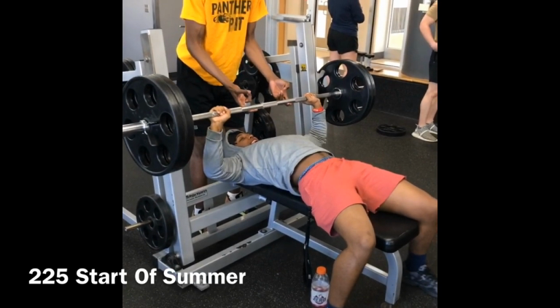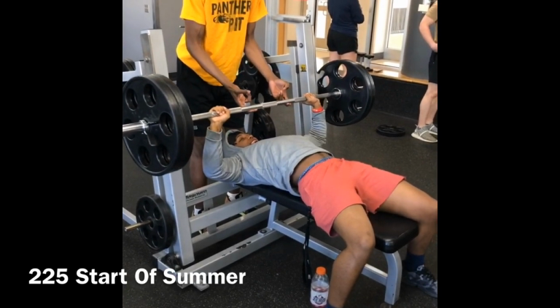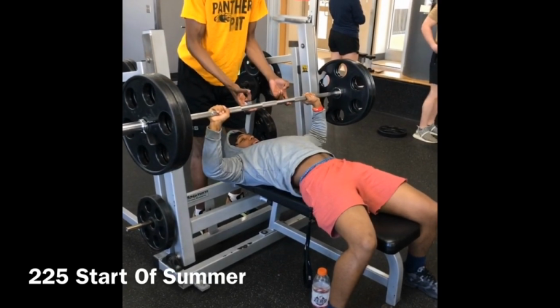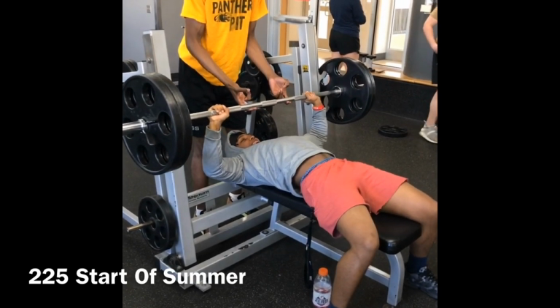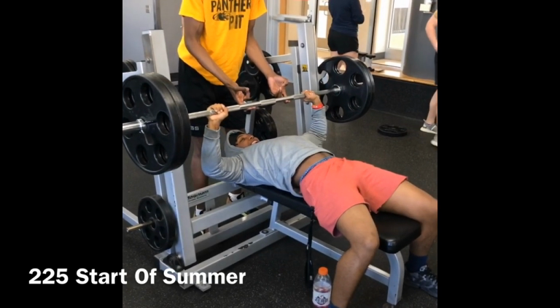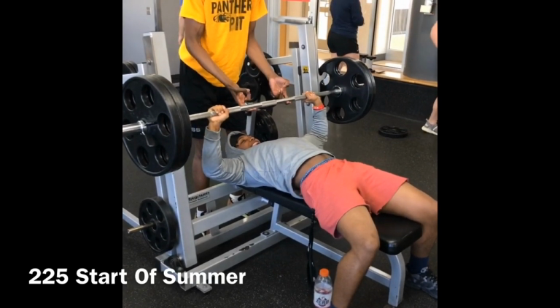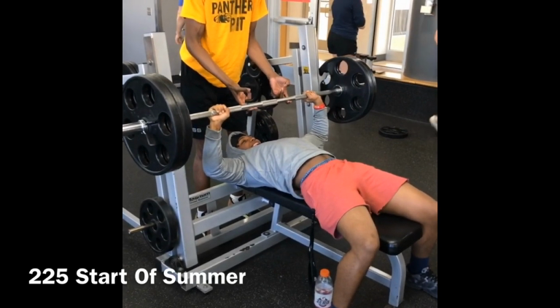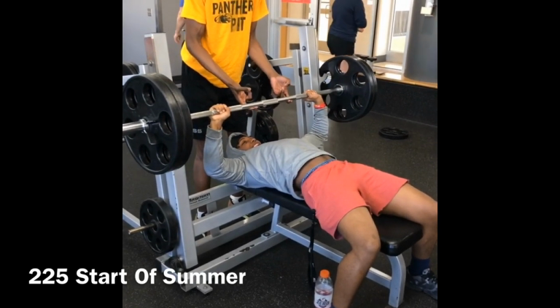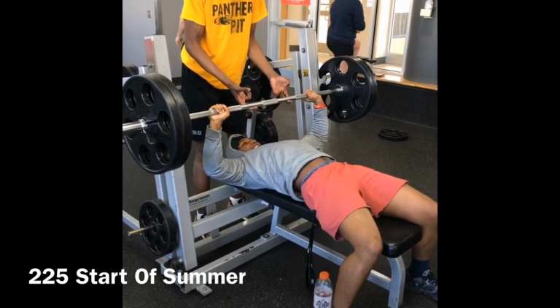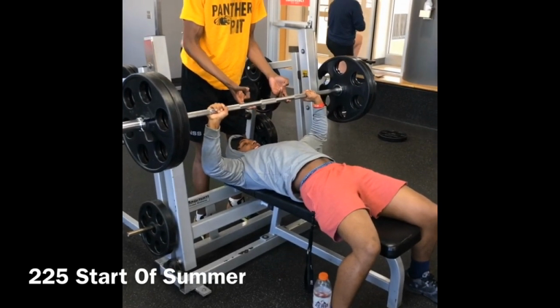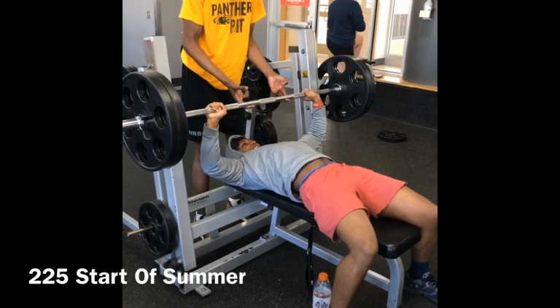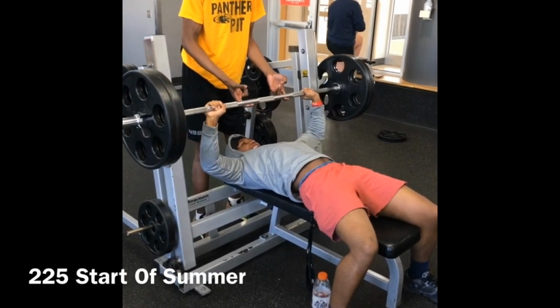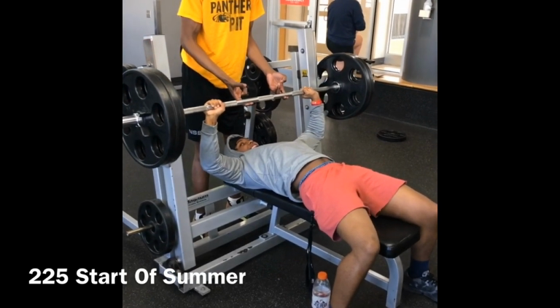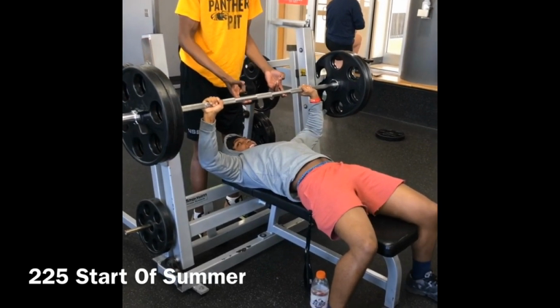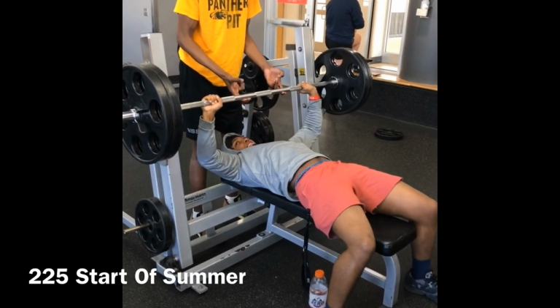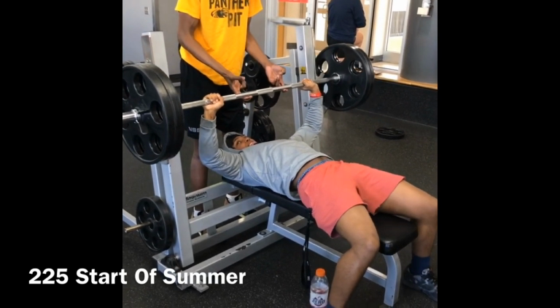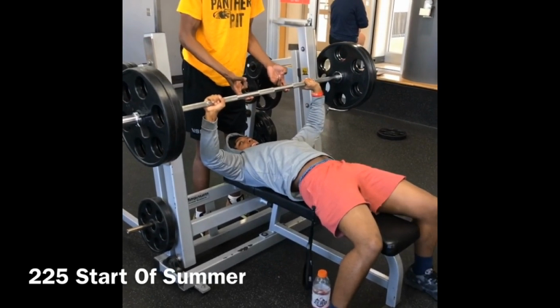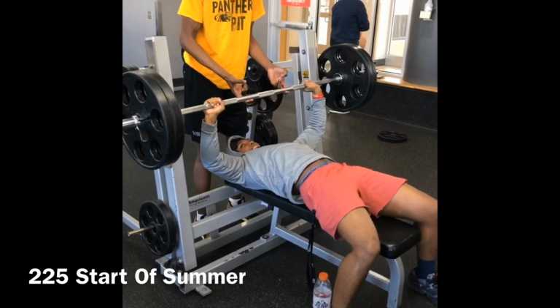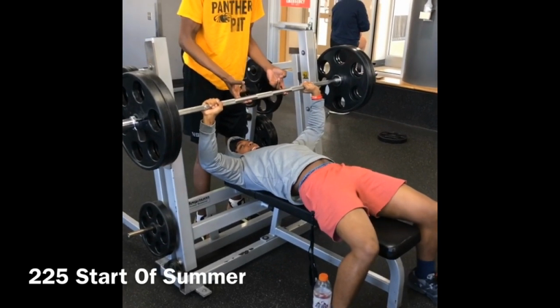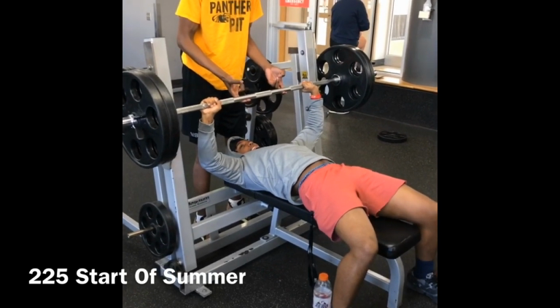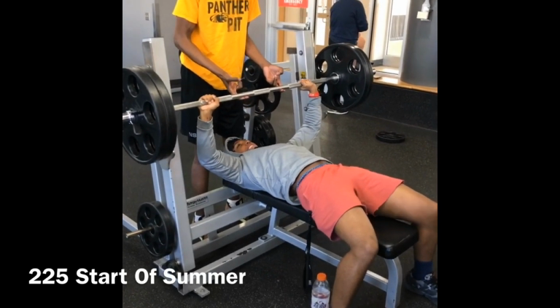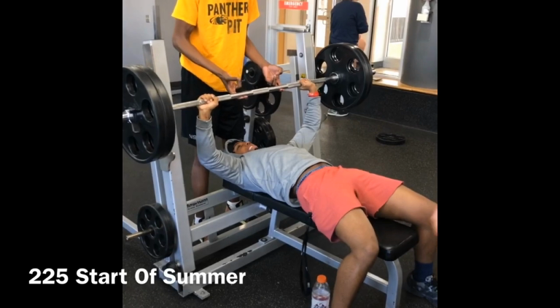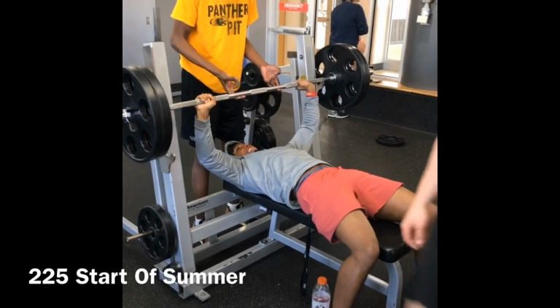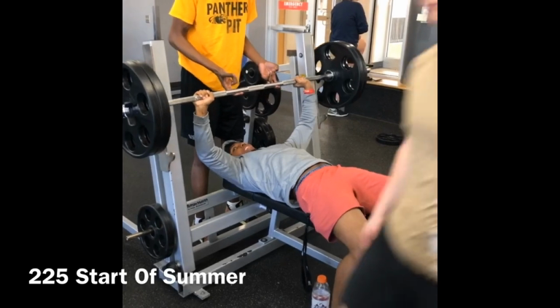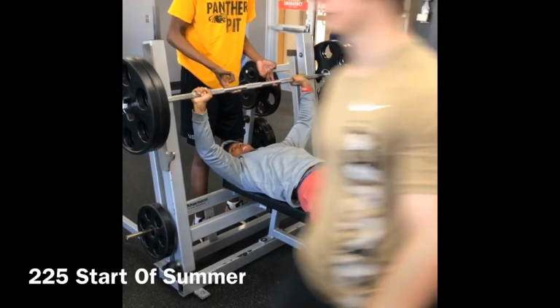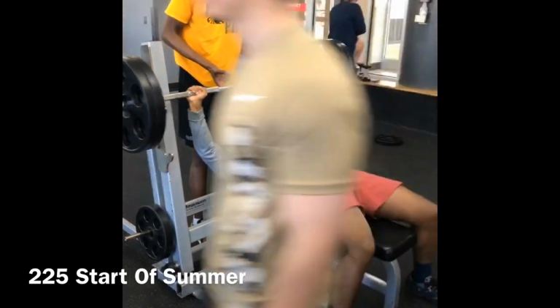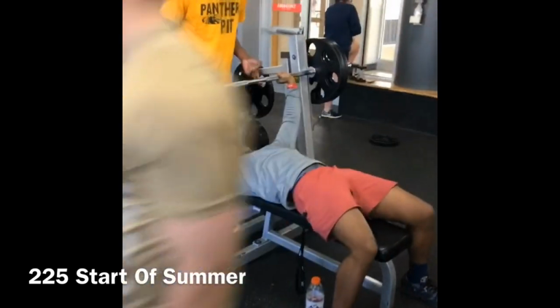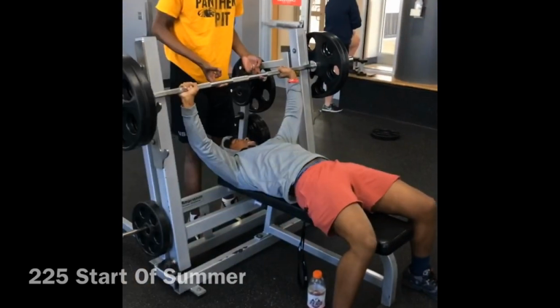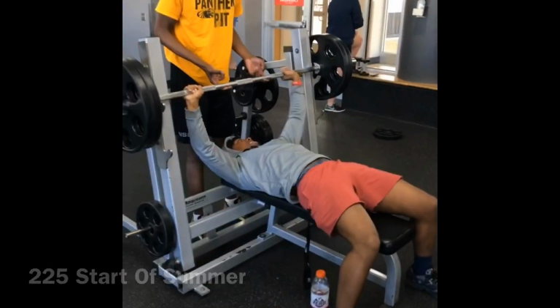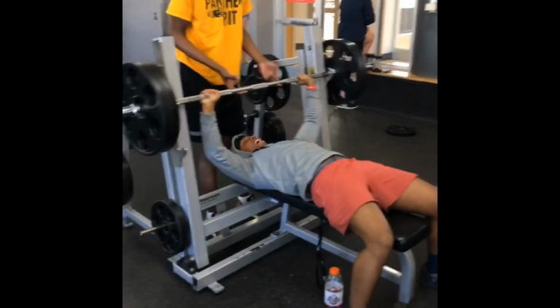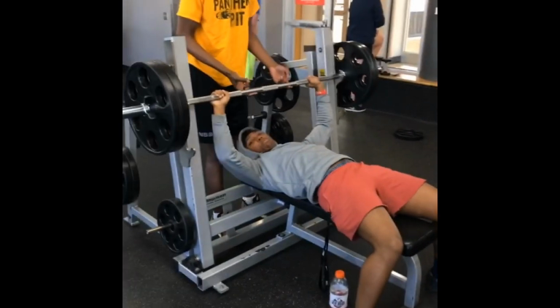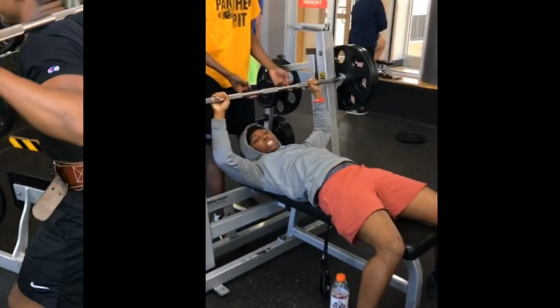This is my 225 attempt. There's a lot of technique and a lot of stuff that goes into it that I will talk about in the next video.